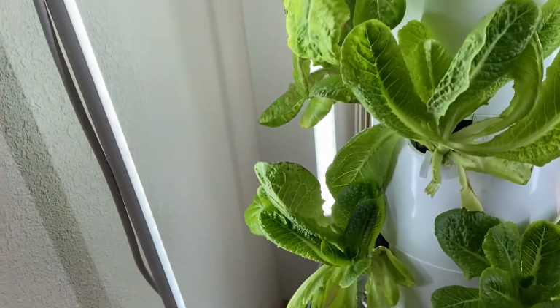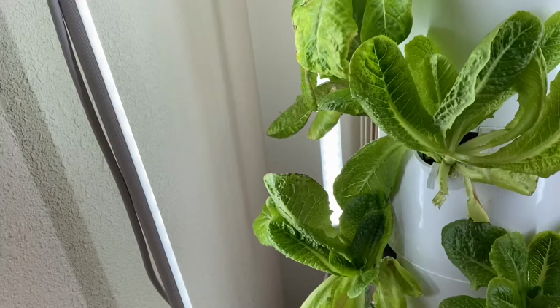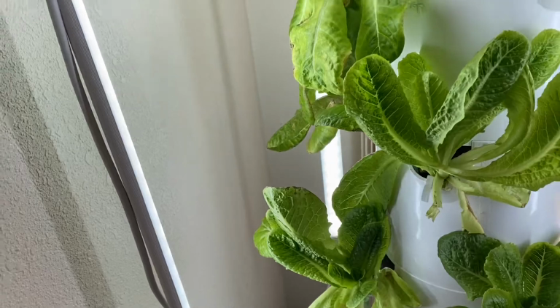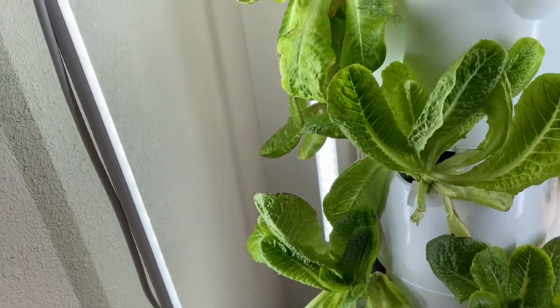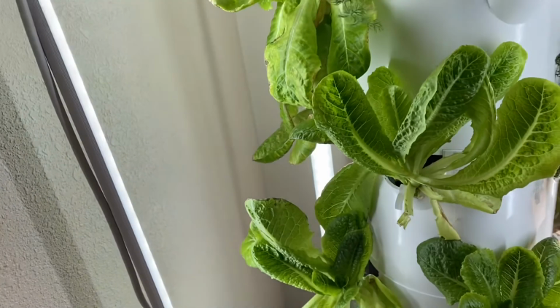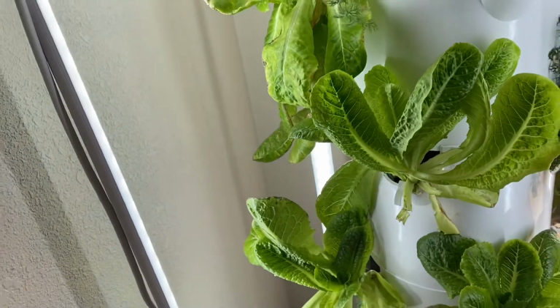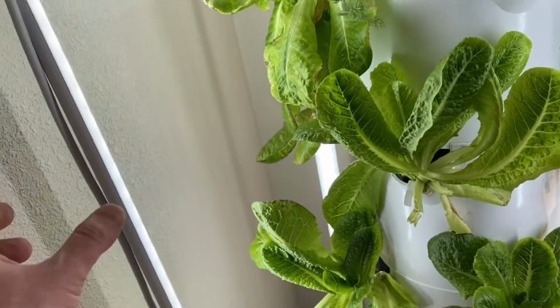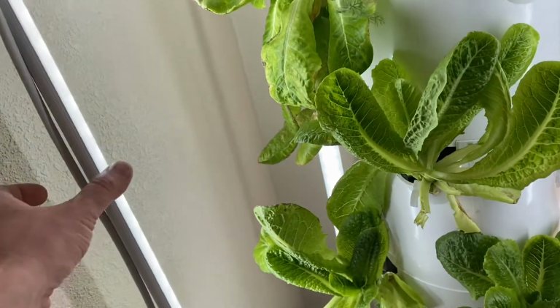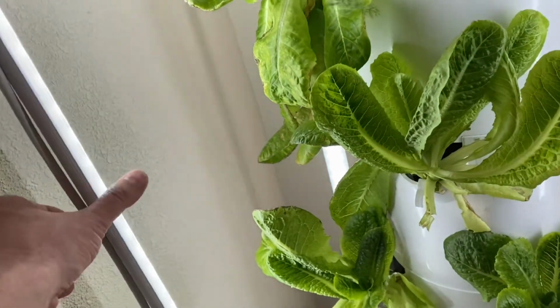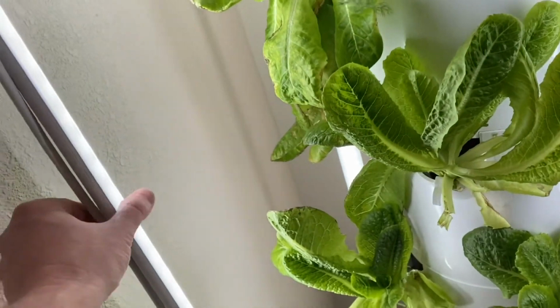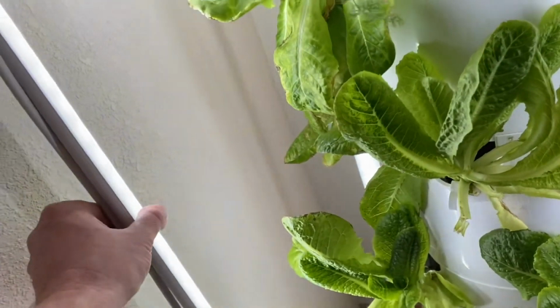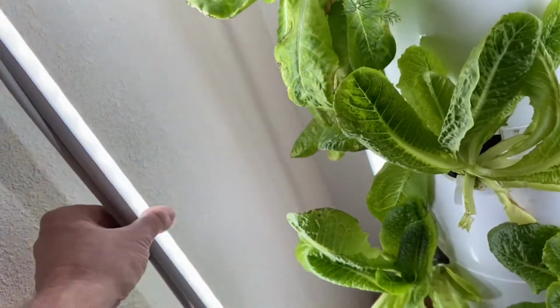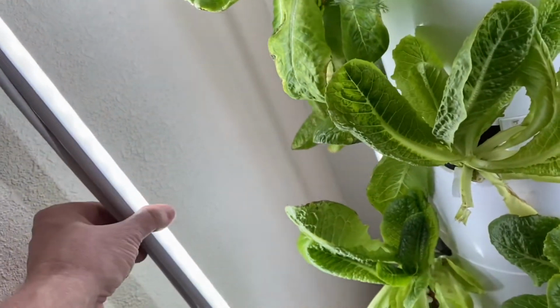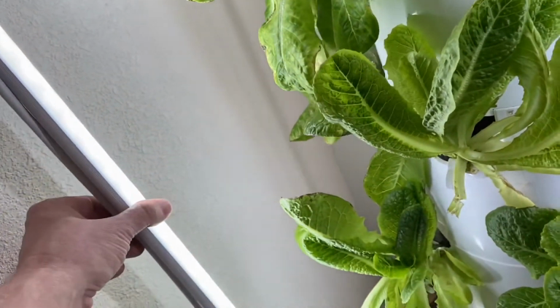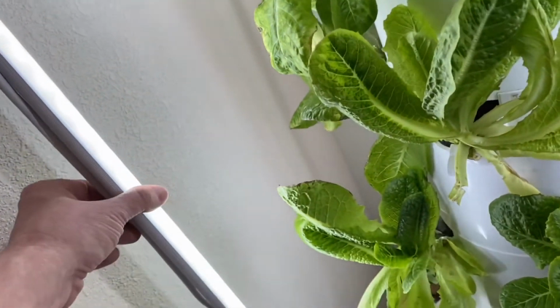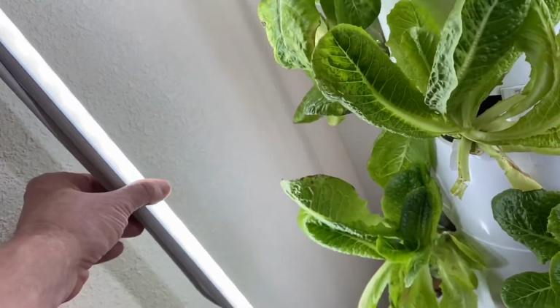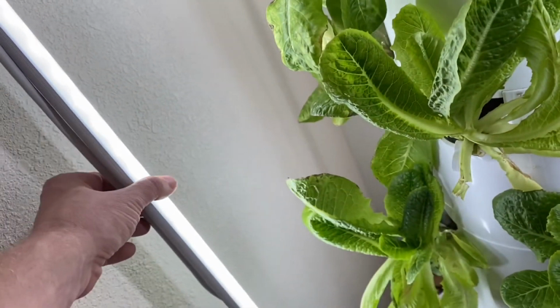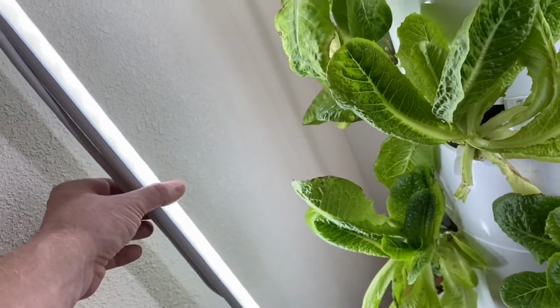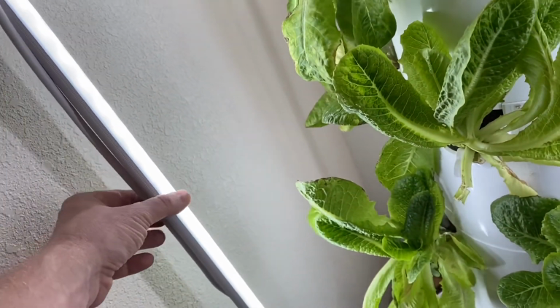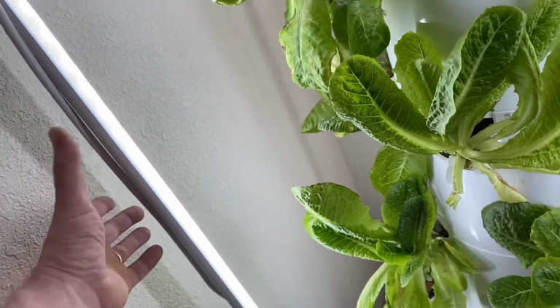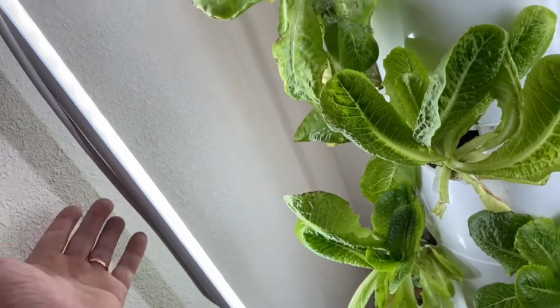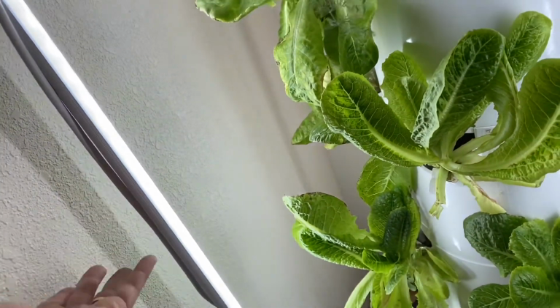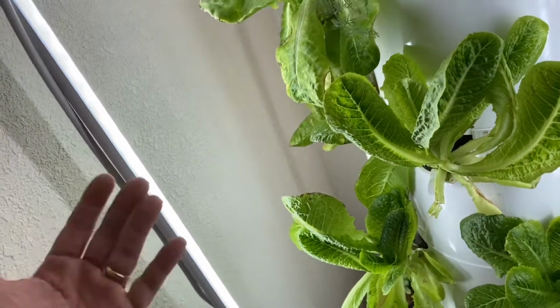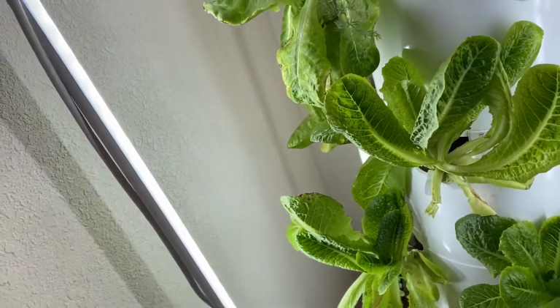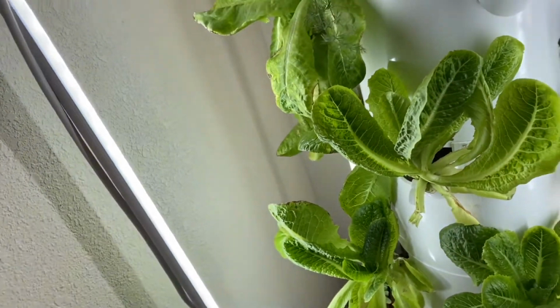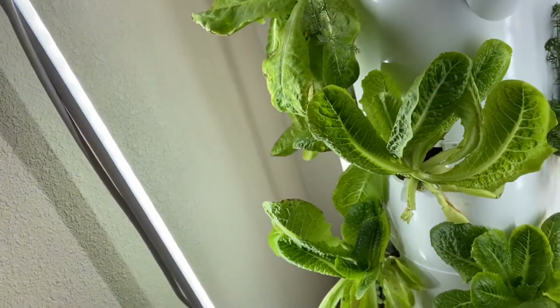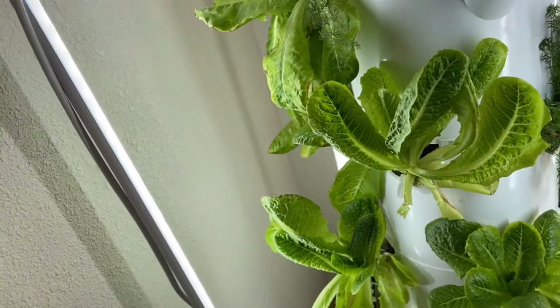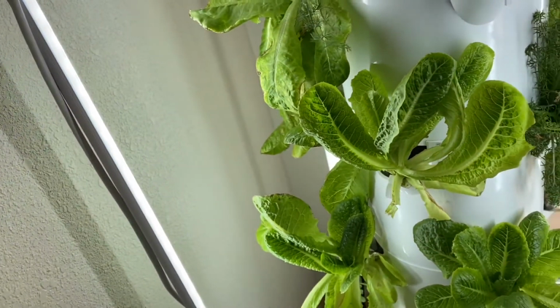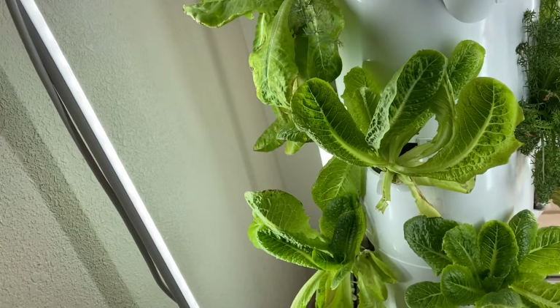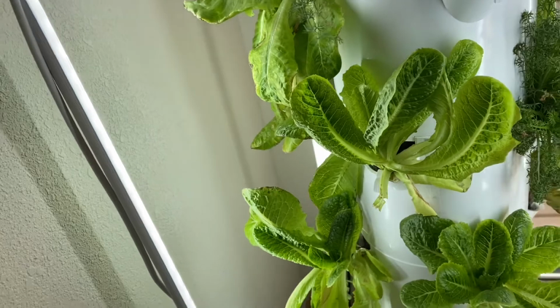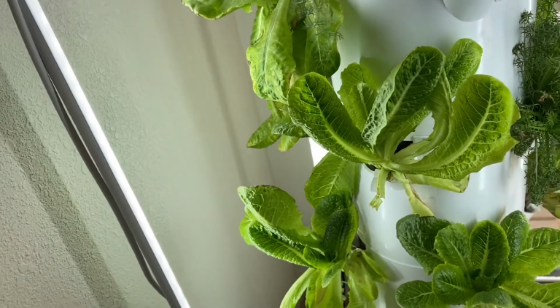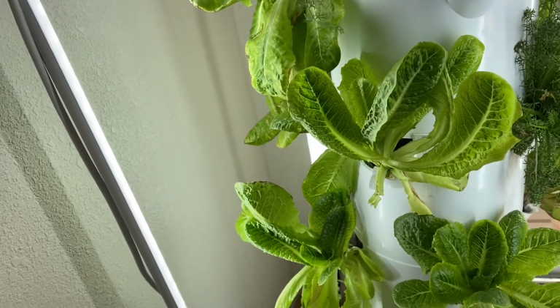I thought you had to use special growing lights, but these are just LED lights. And they grow just as good — plants grow just as well under them.